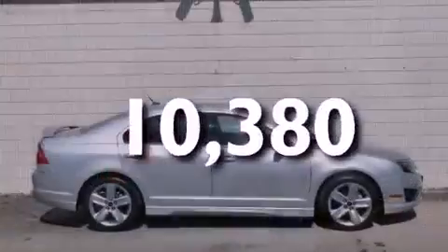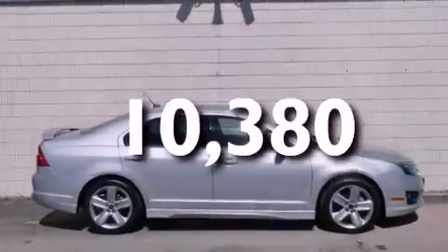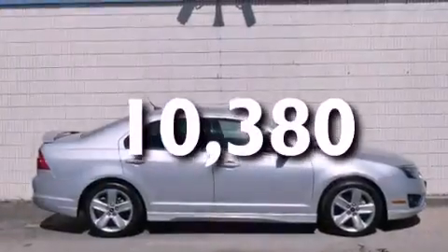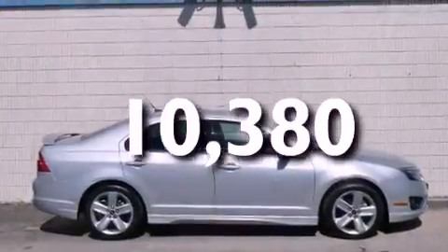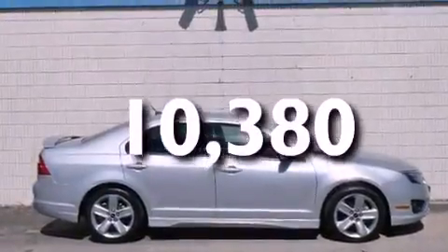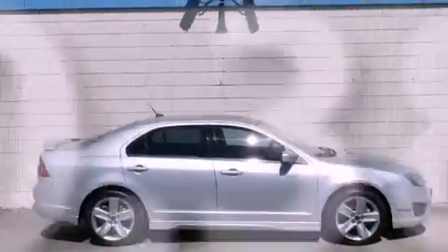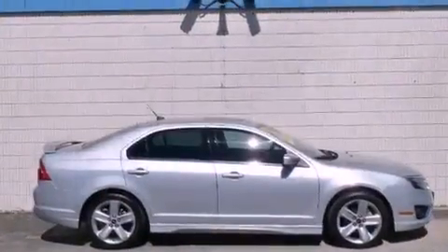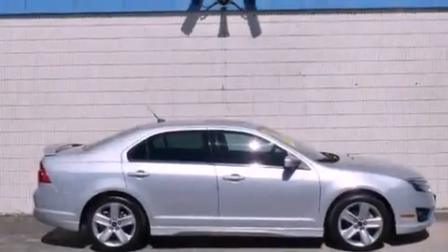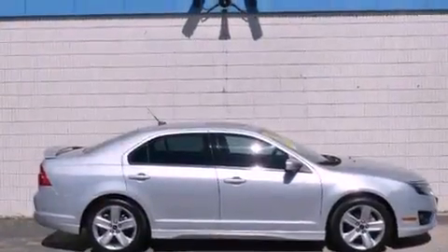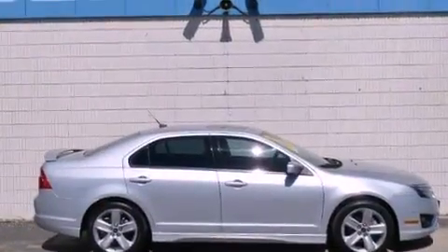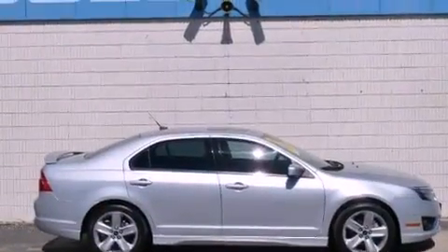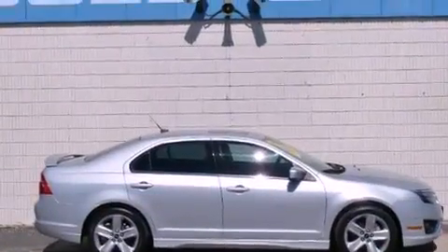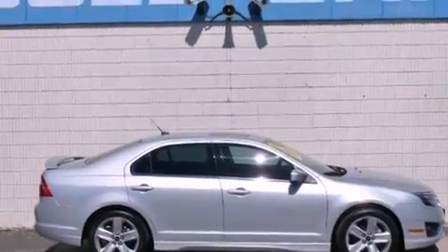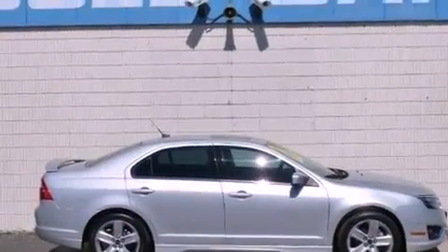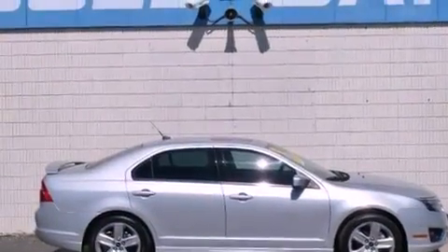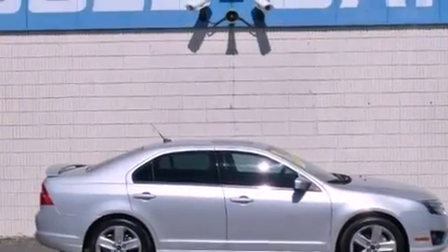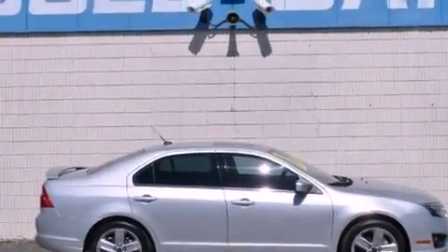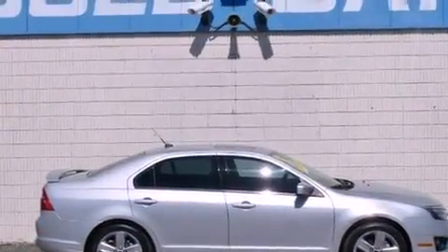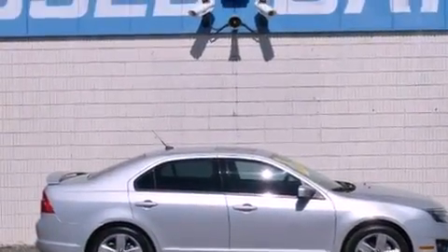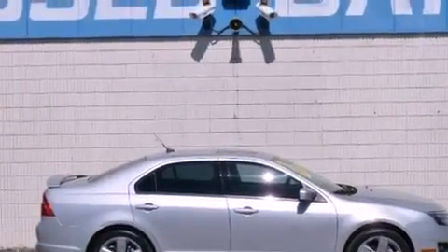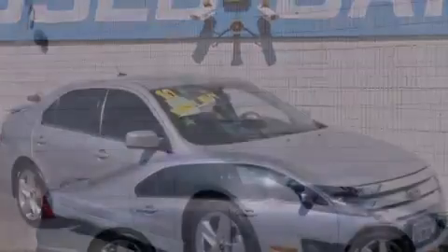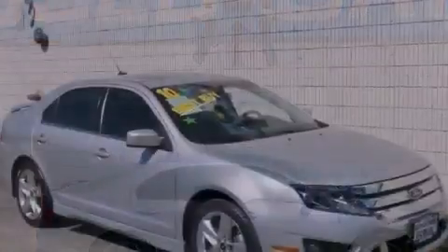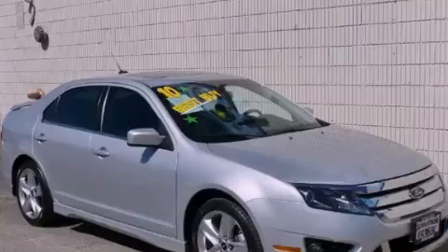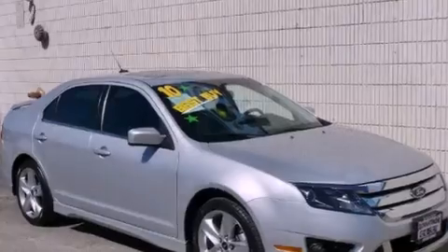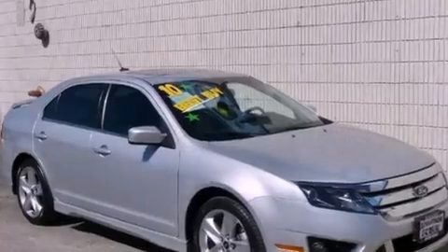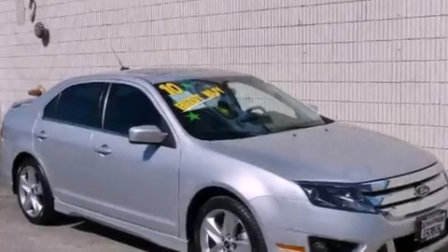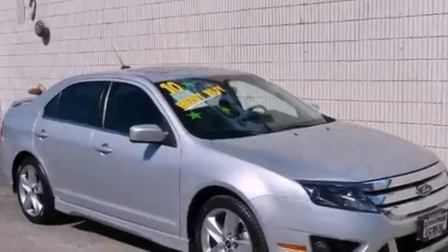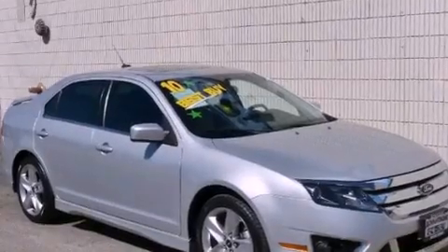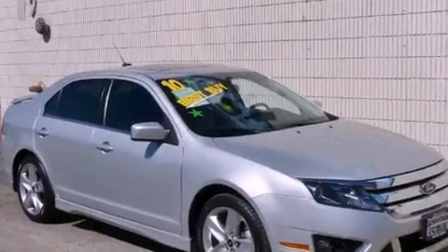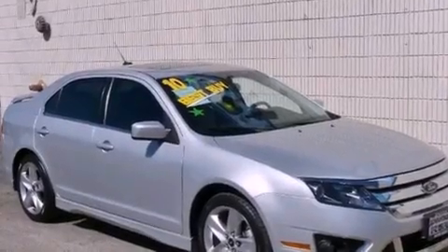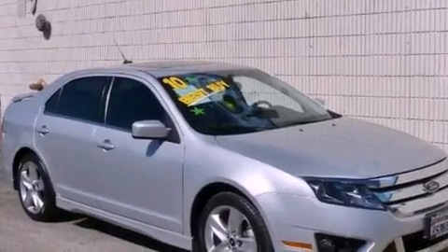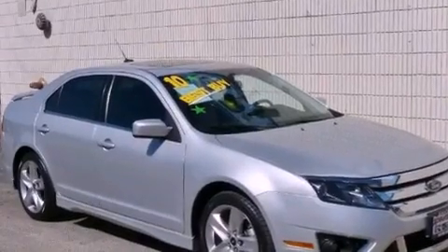With an EPA estimated rating of 27 miles per gallon on the highway, this vehicle is clearly a fuel-efficient choice.